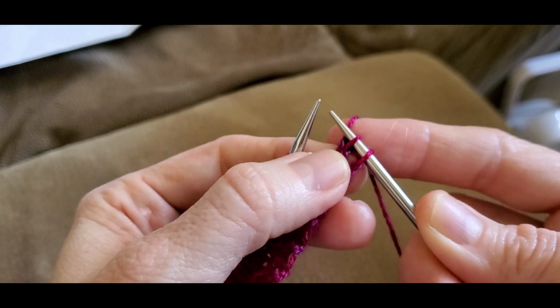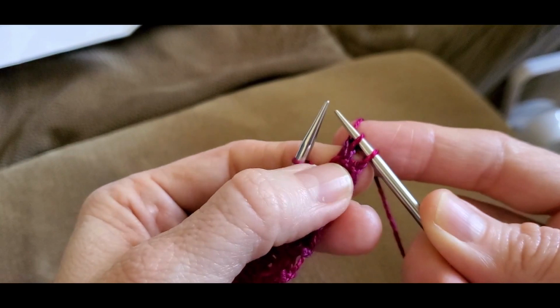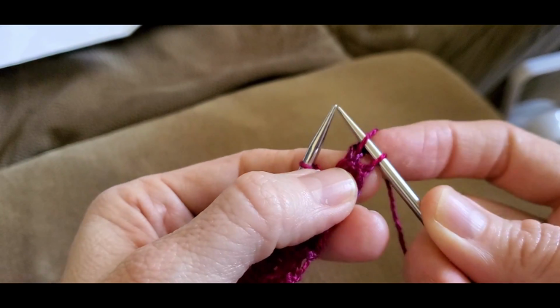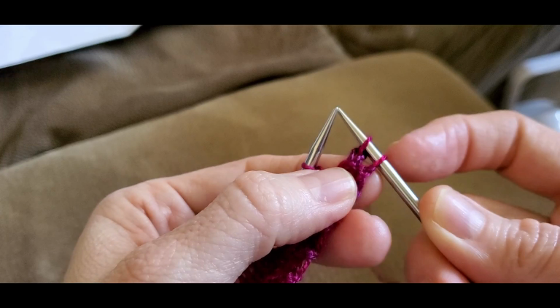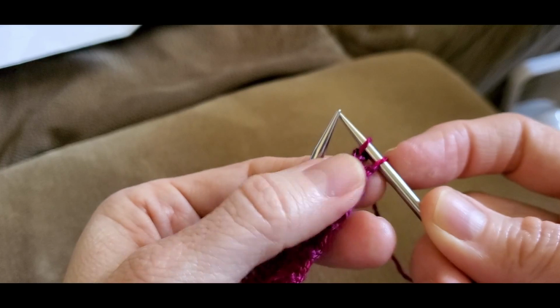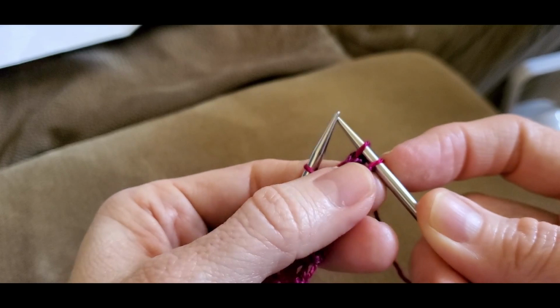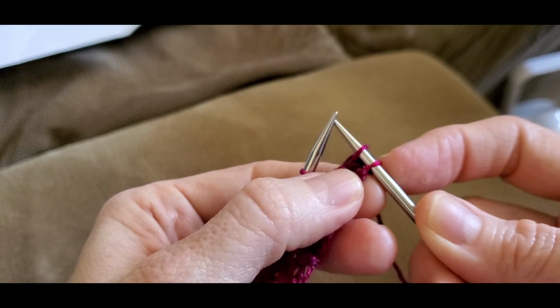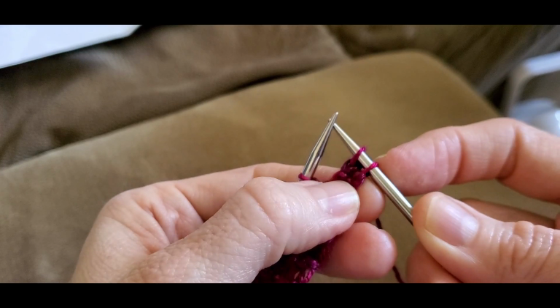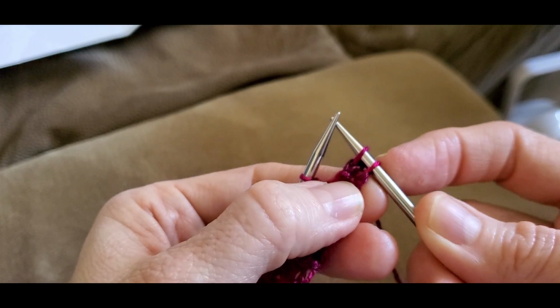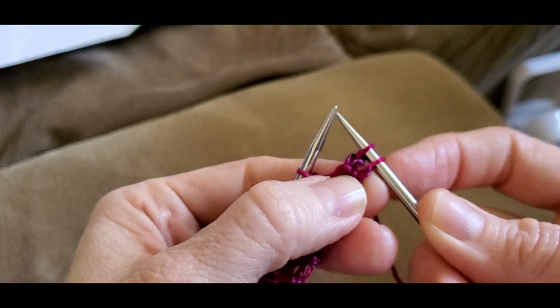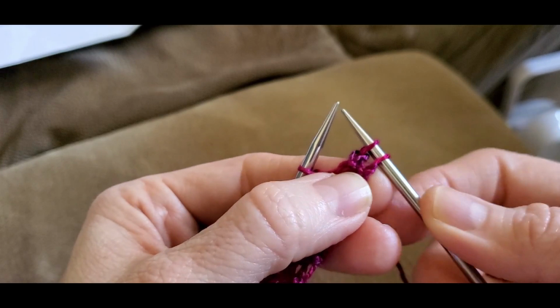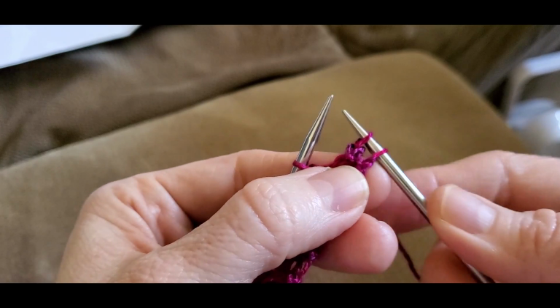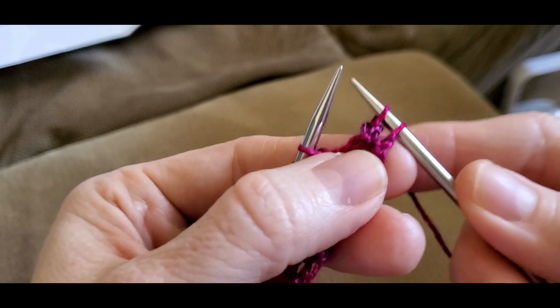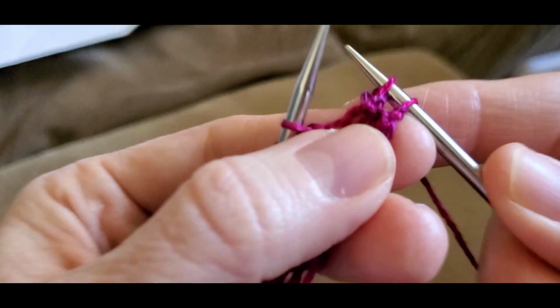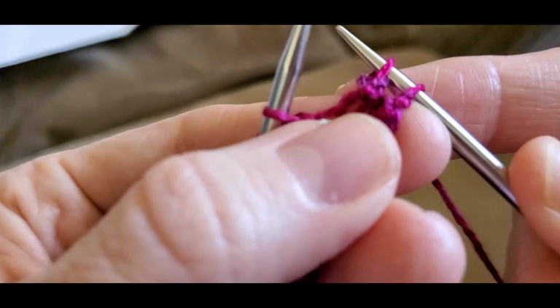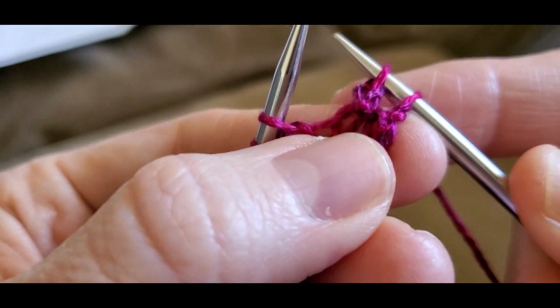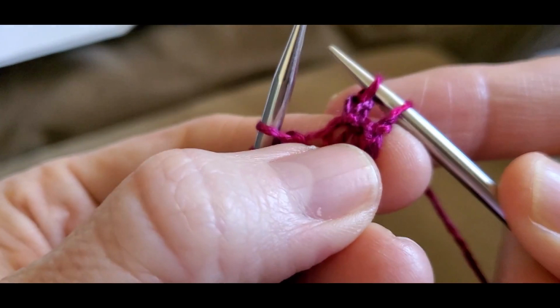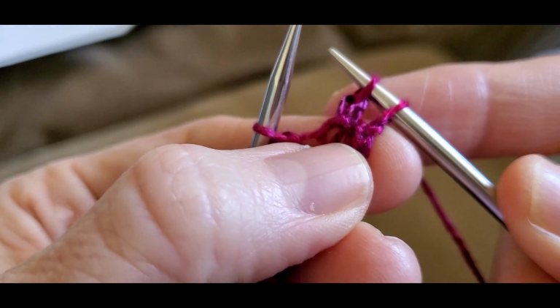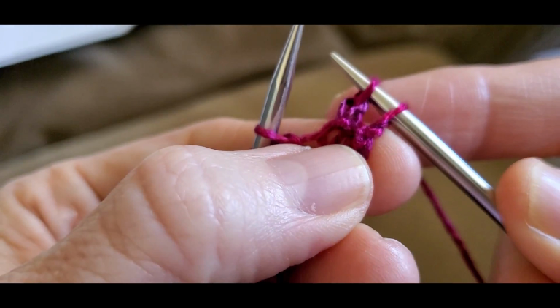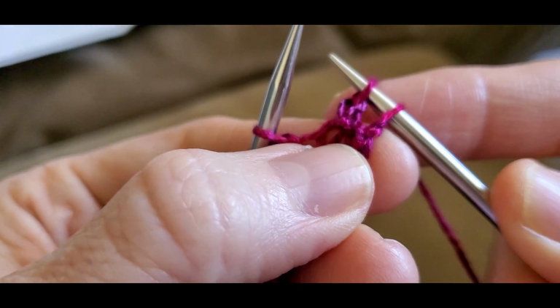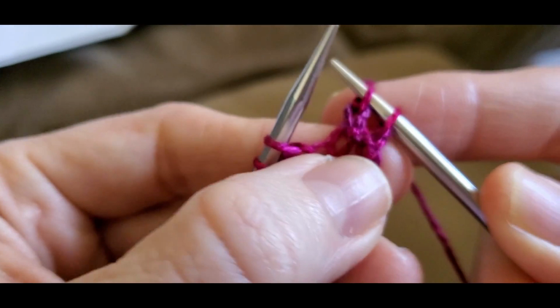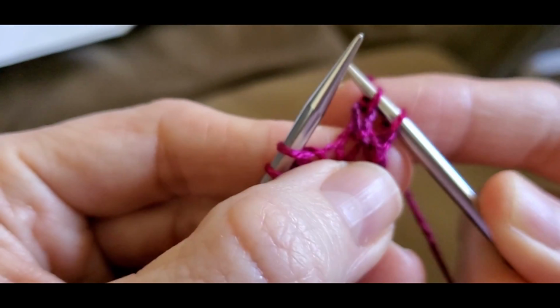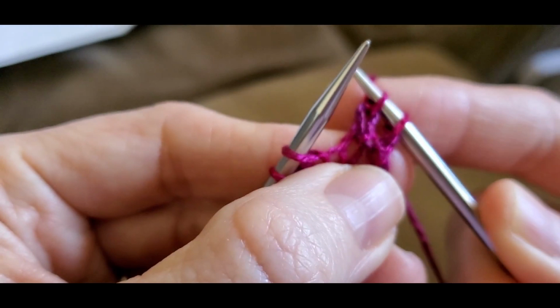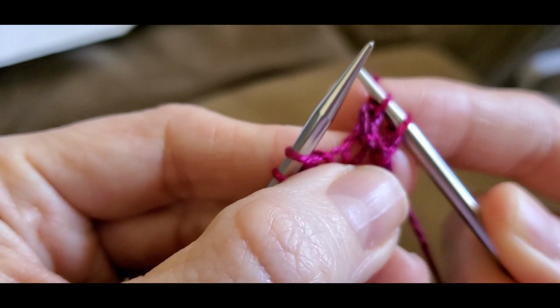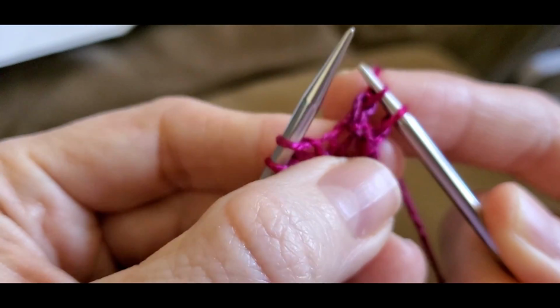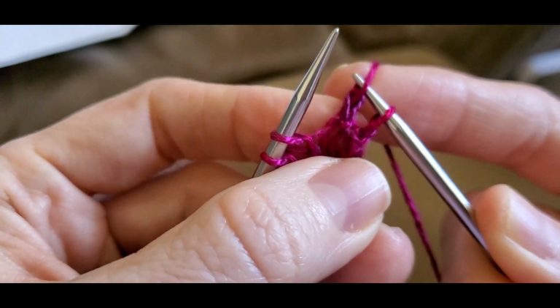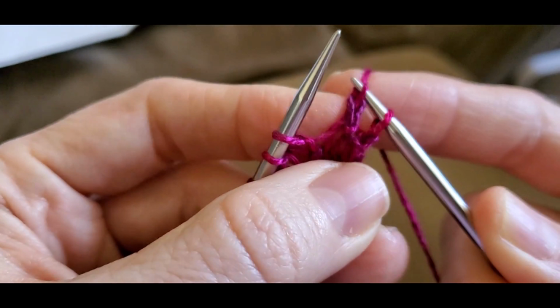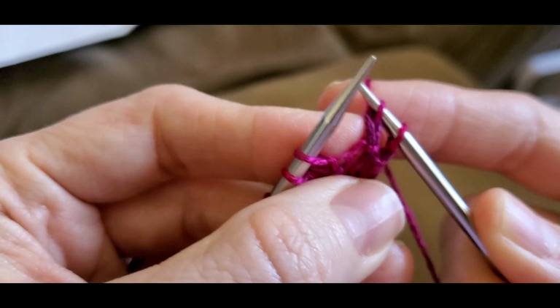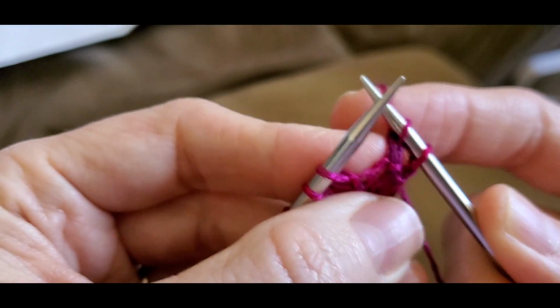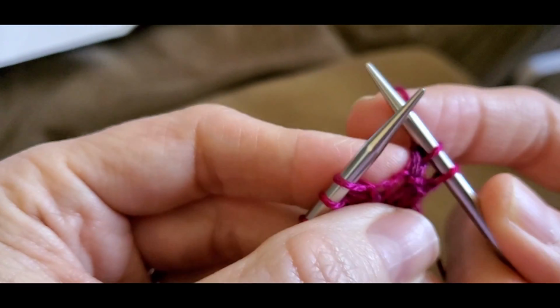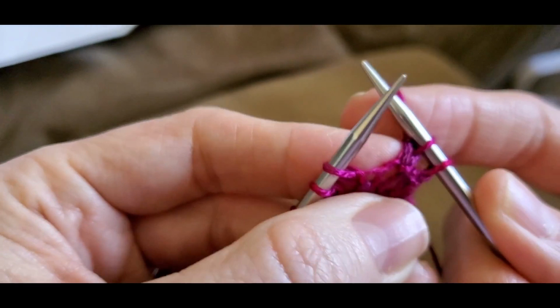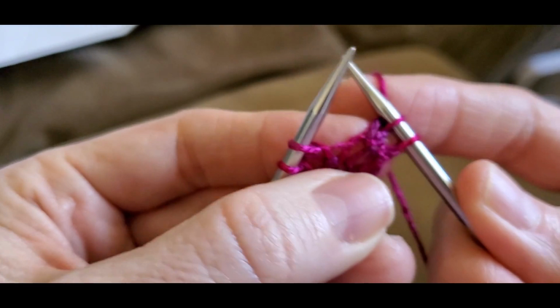It's a left-leaning decrease. So your knit two together is a right-leaning decrease, and your slip slip knit is a left-leaning decrease.